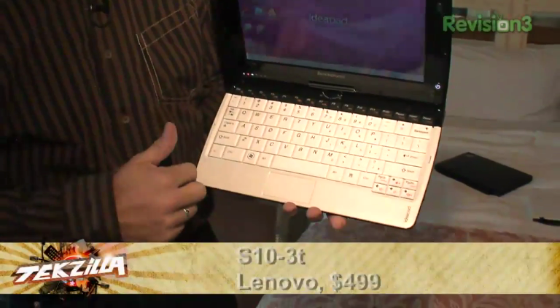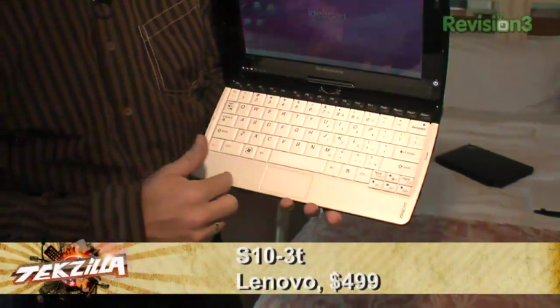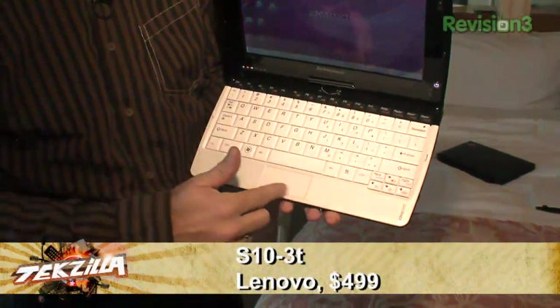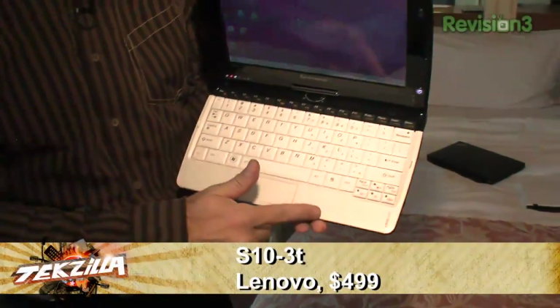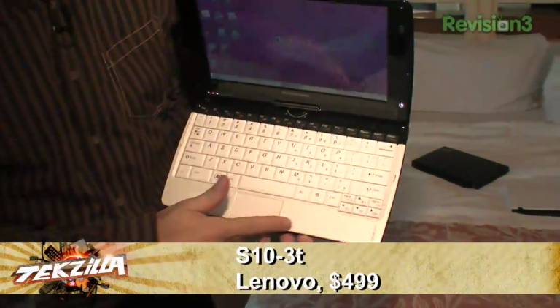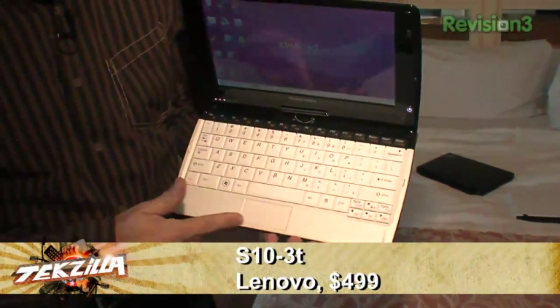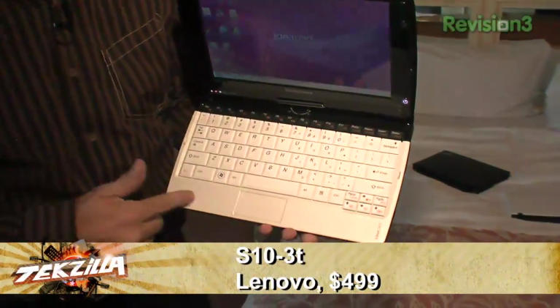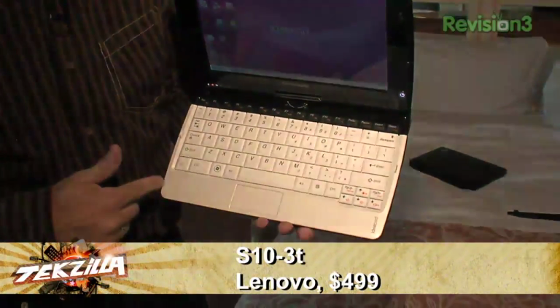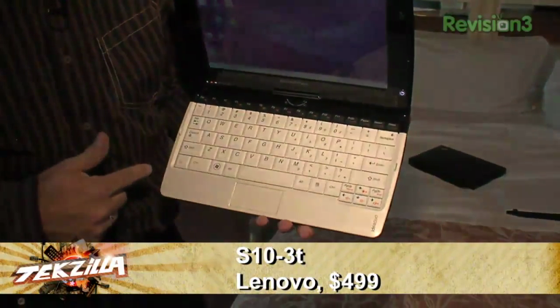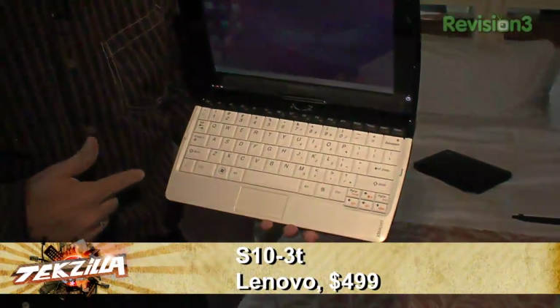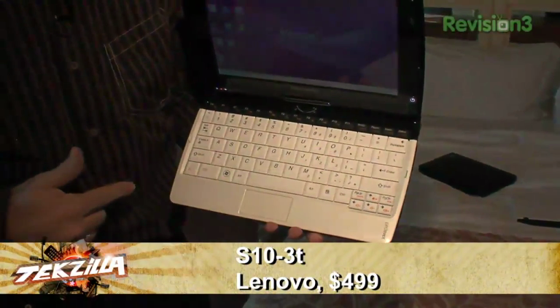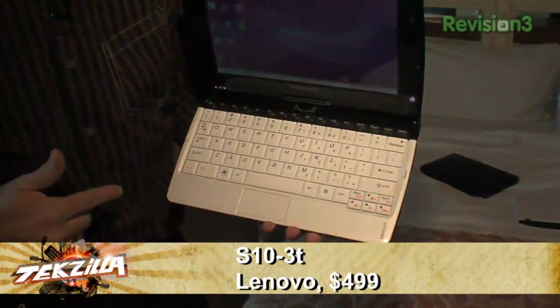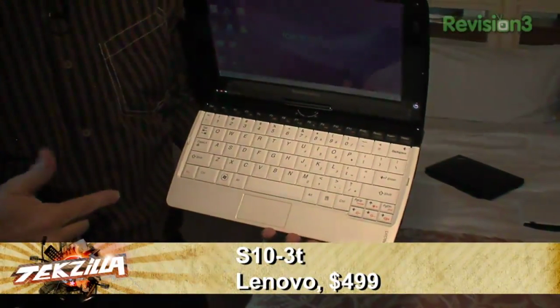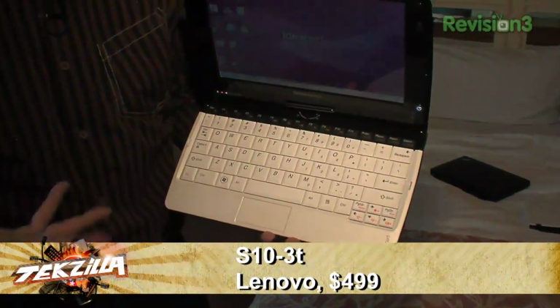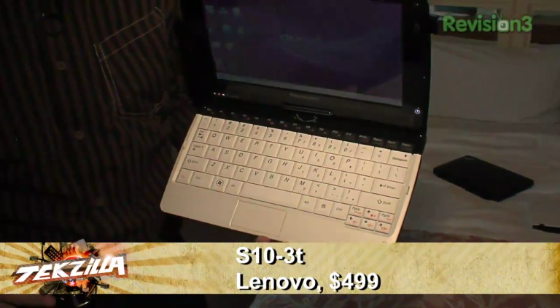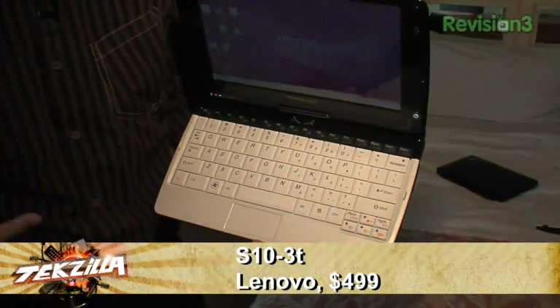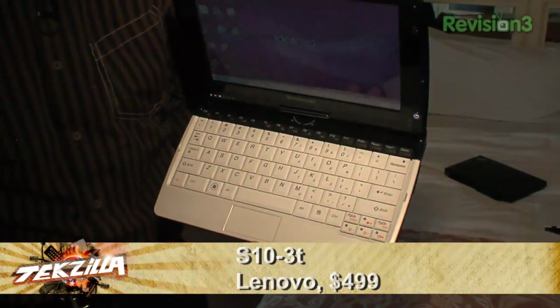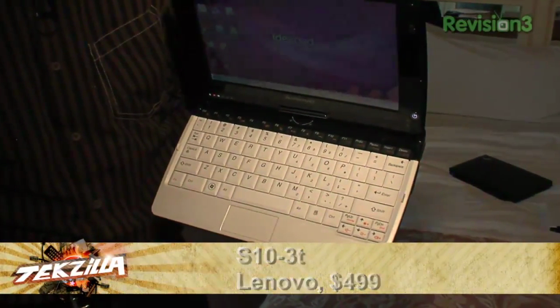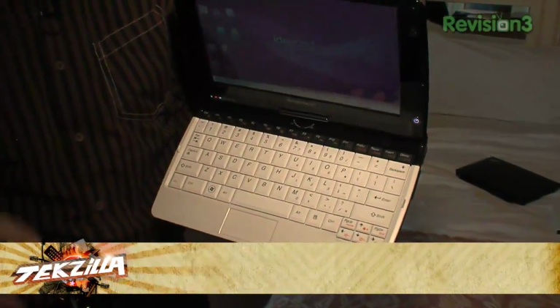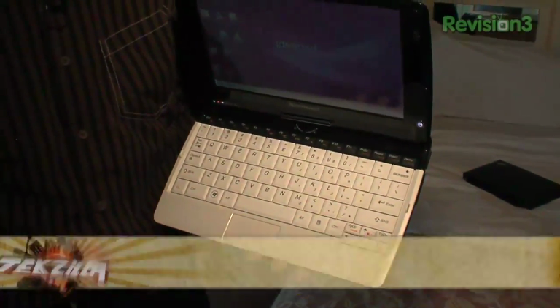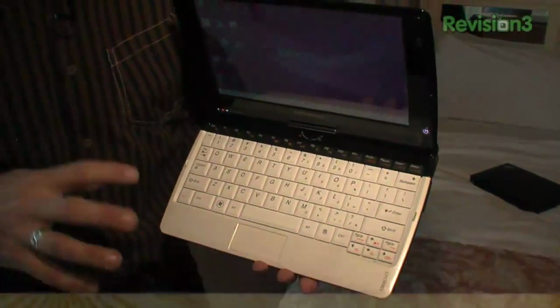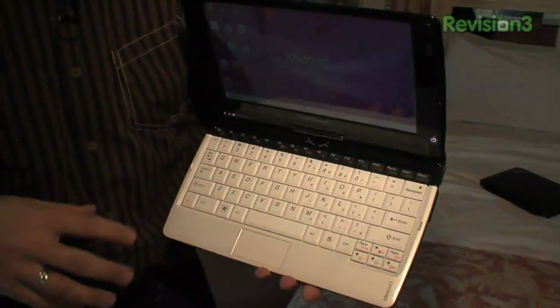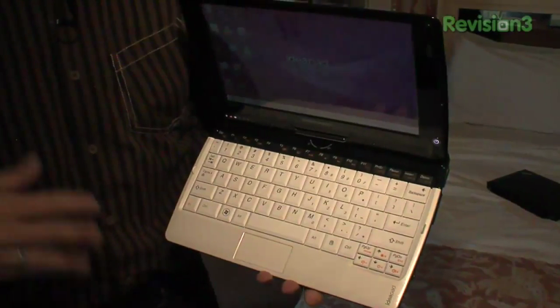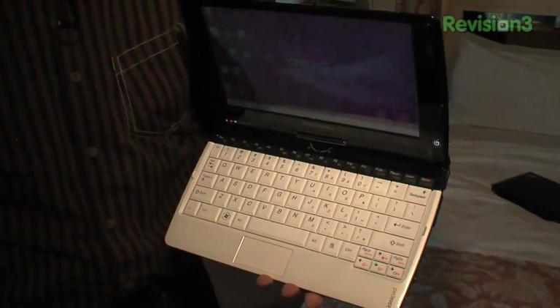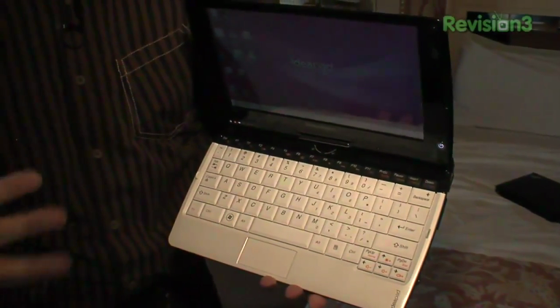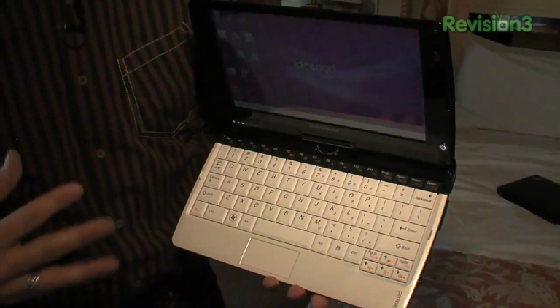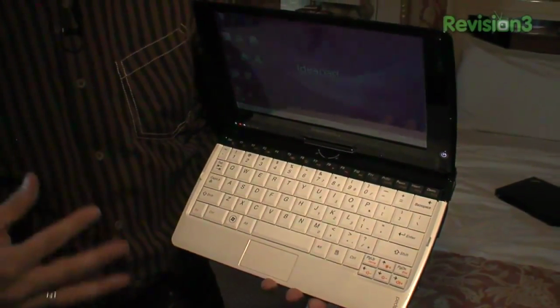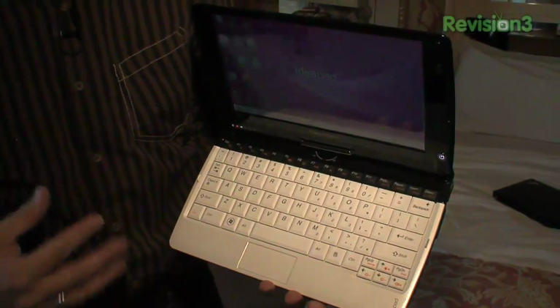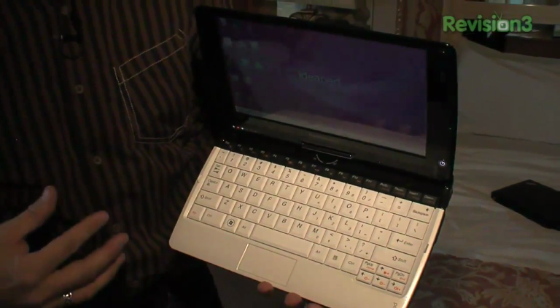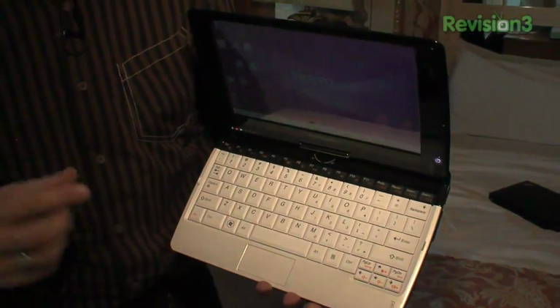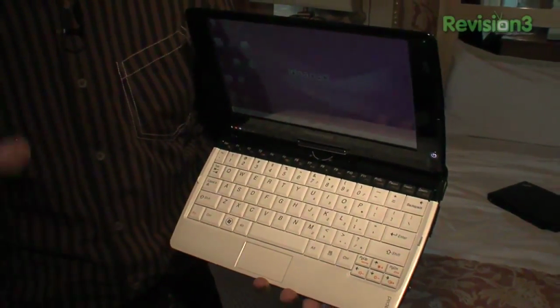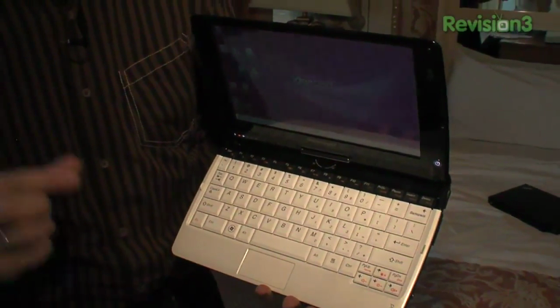It runs on the new Atom processor, the new Atom N470, which means it's pretty powerful. Graphics built in, all that great stuff.